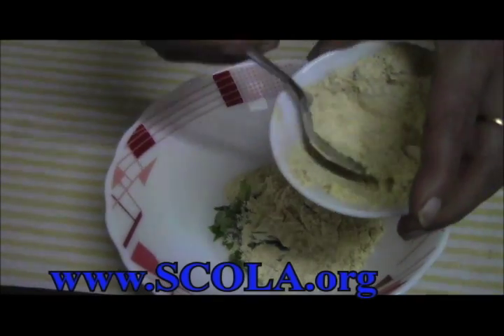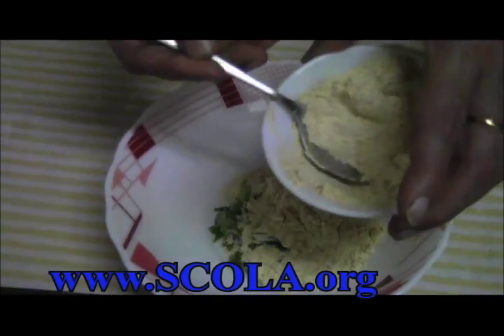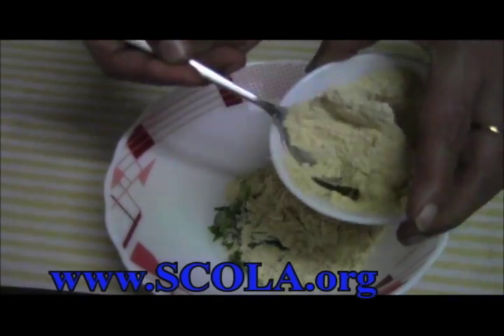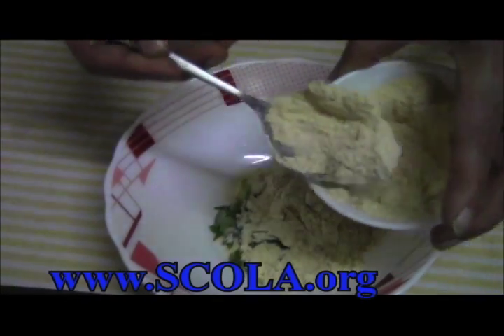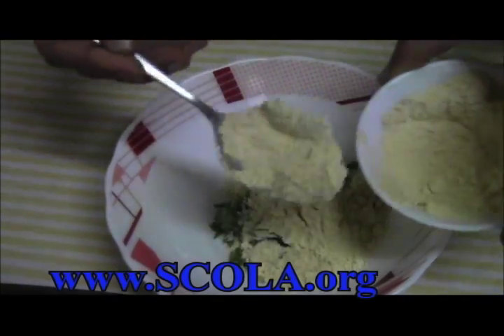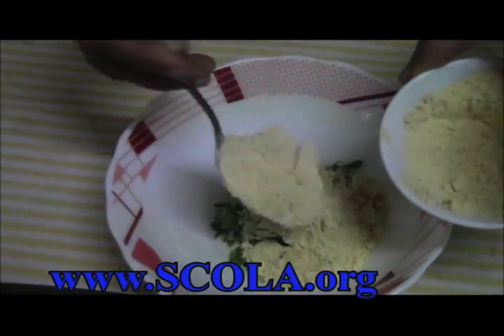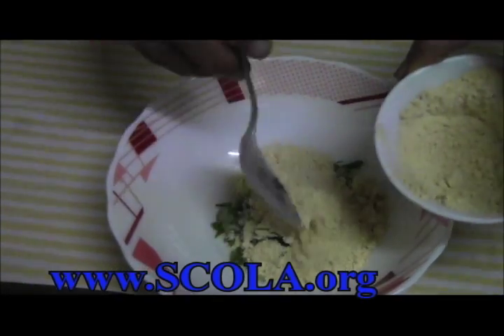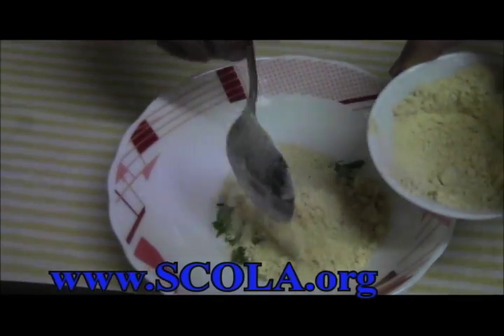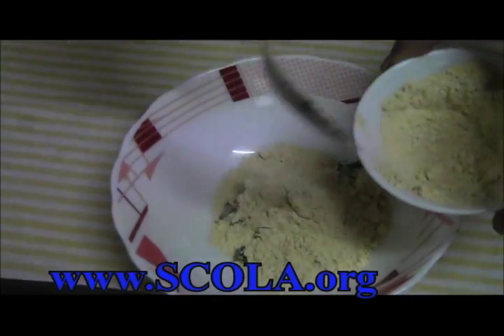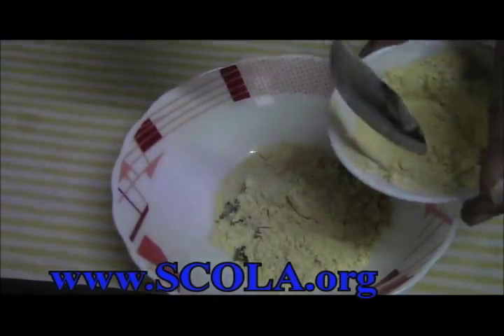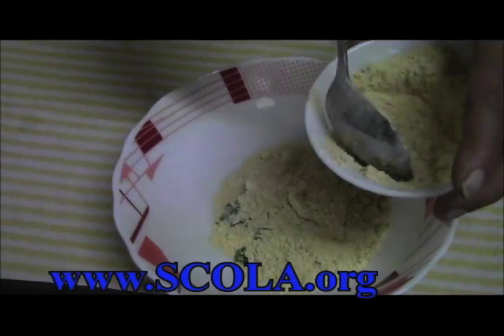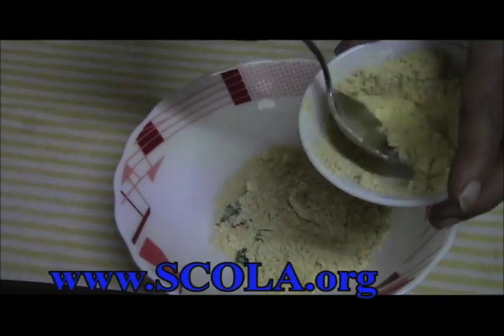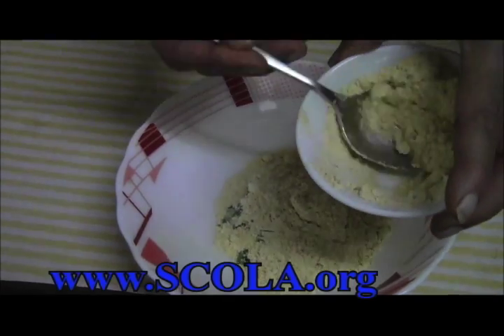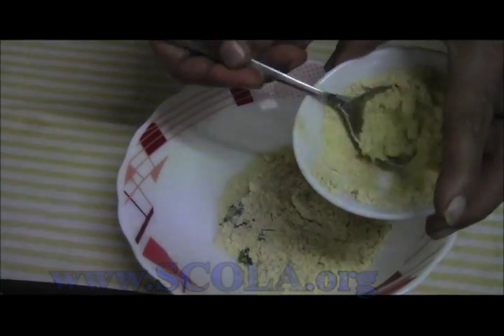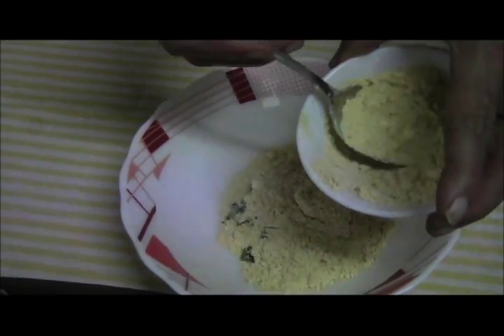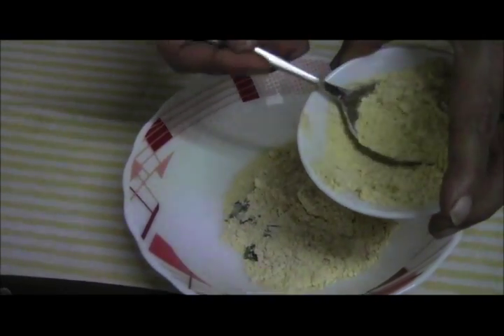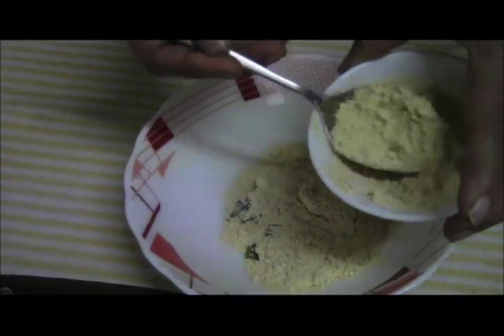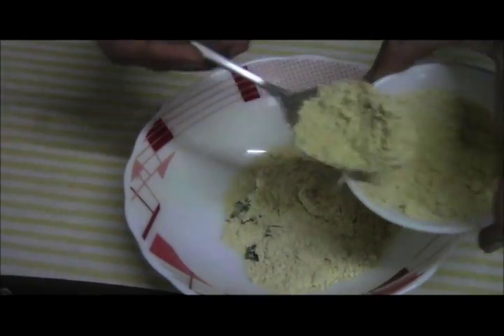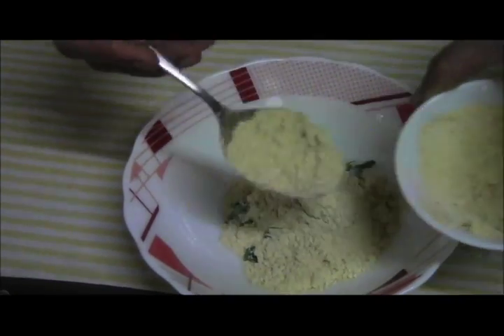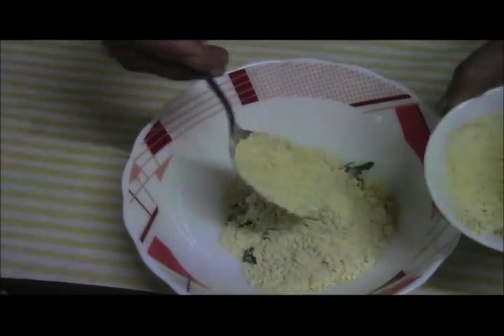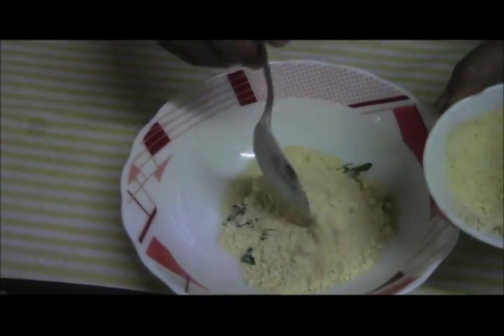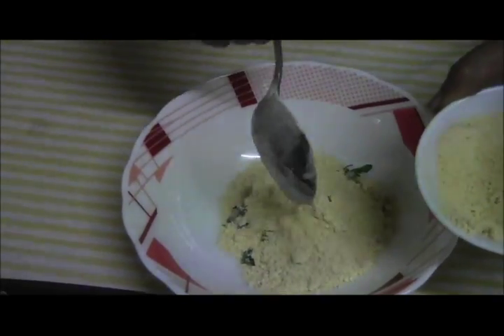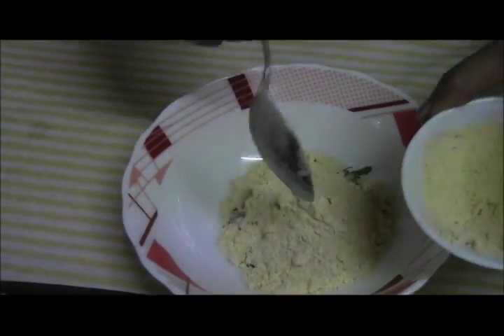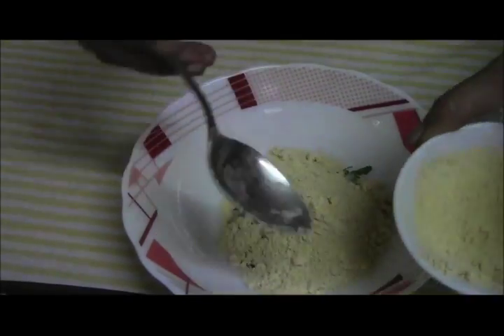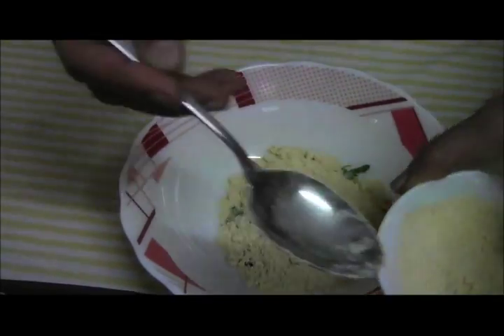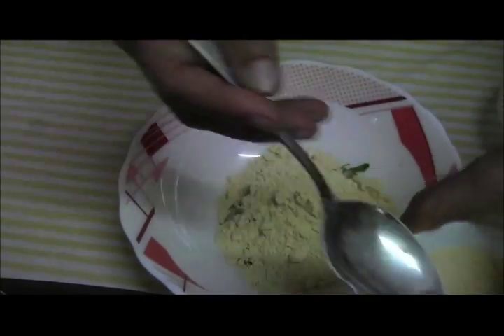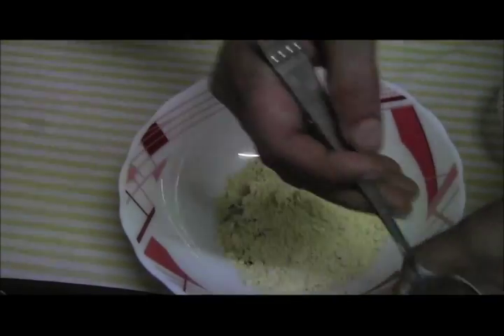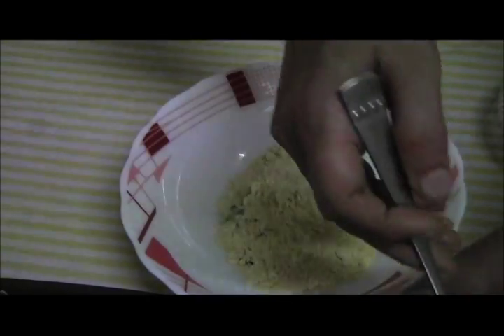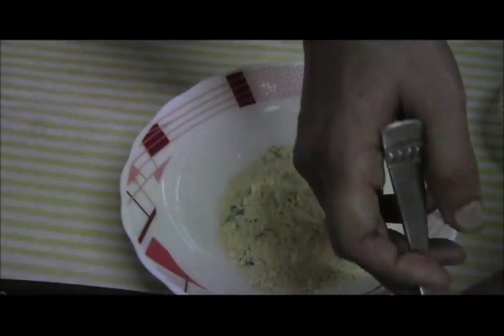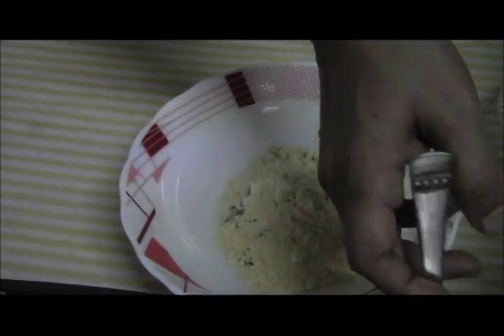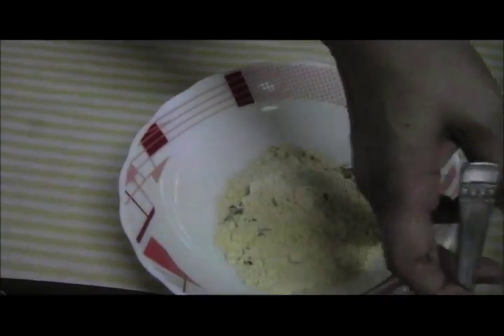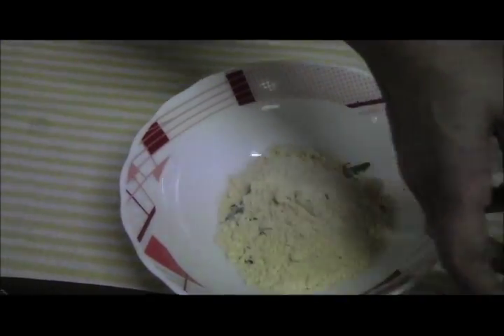I am adding 4 tablespoons of gram flour.